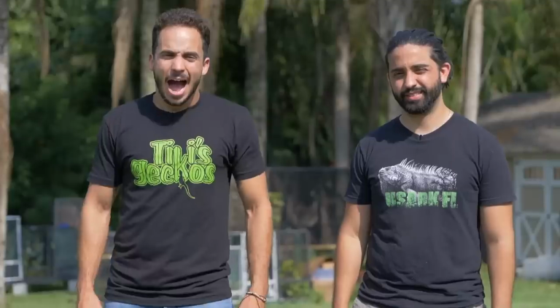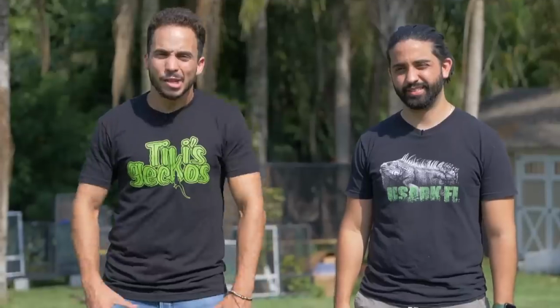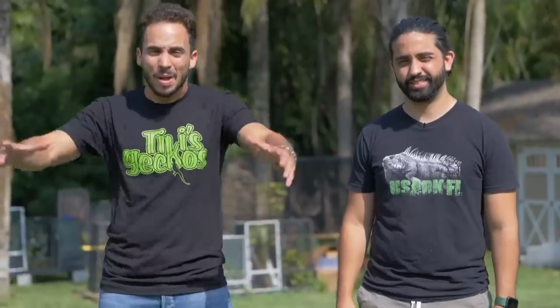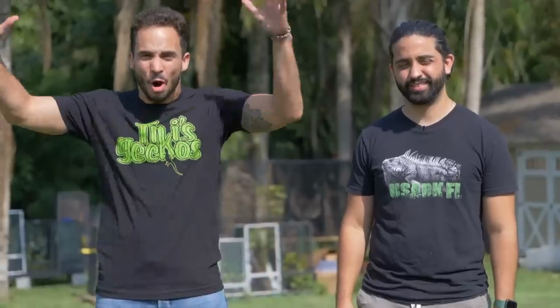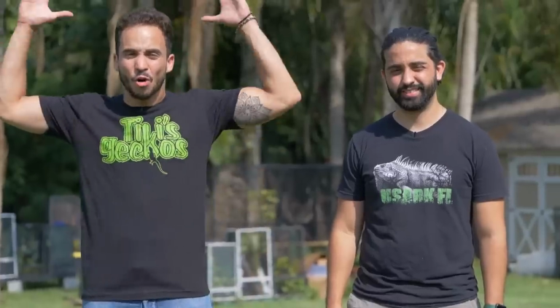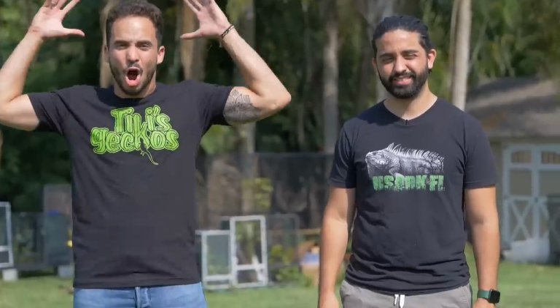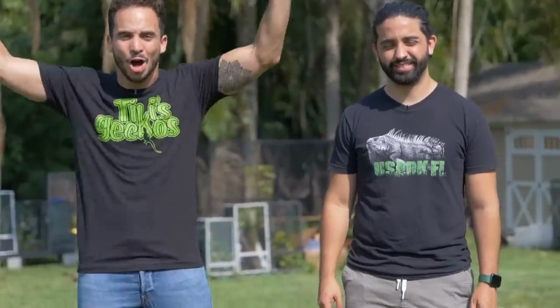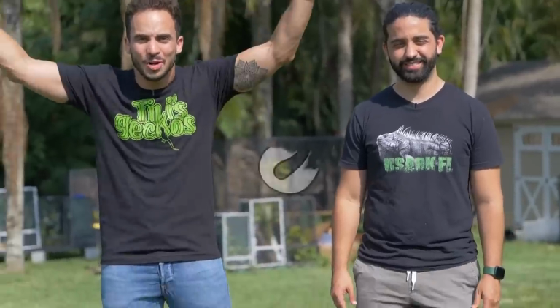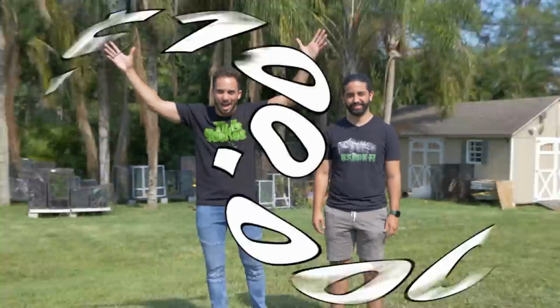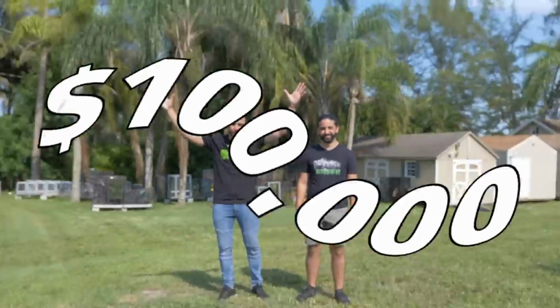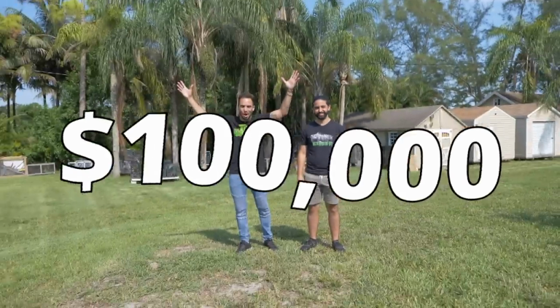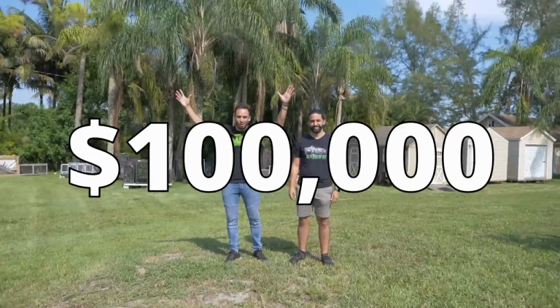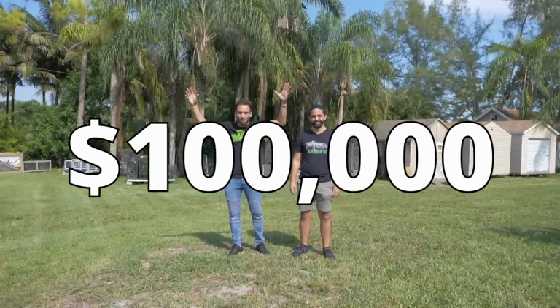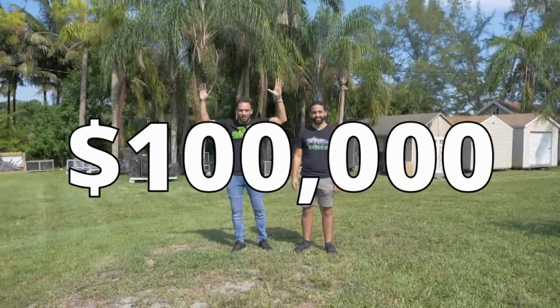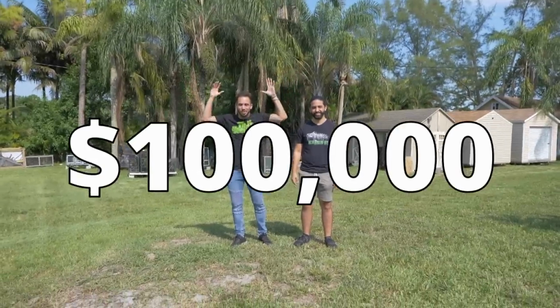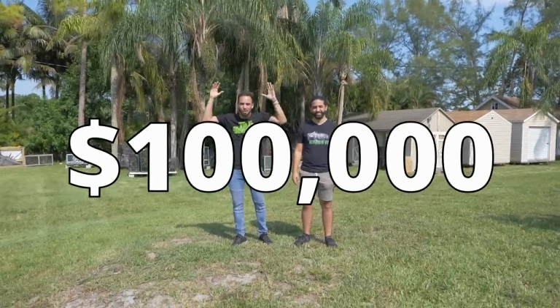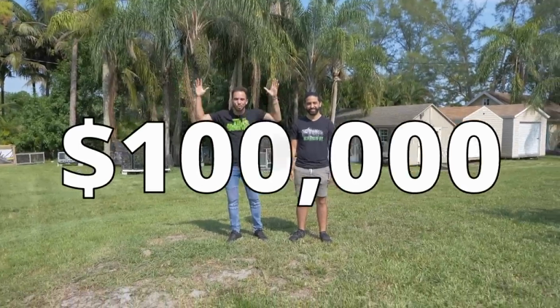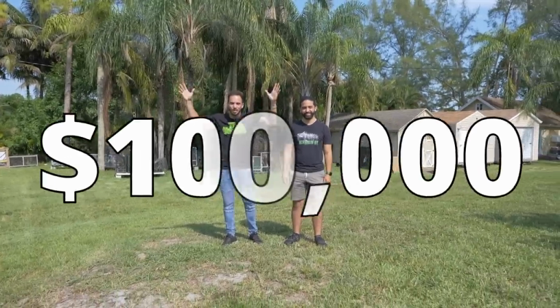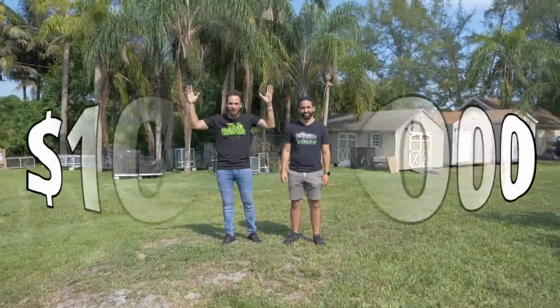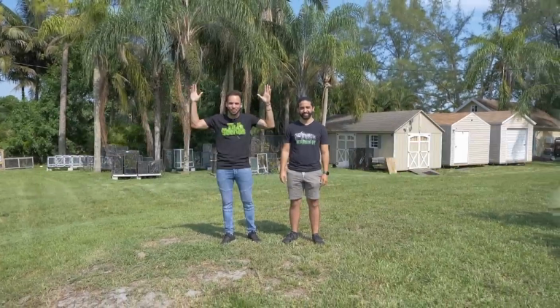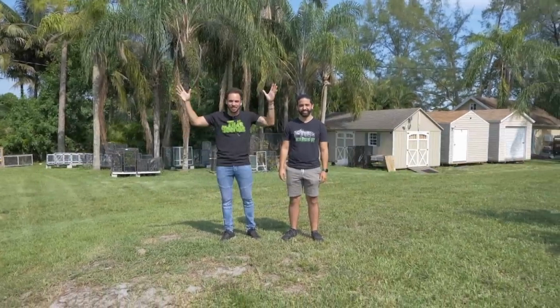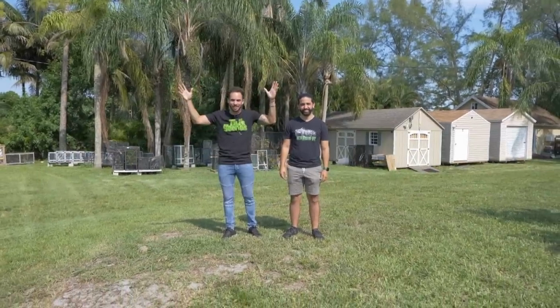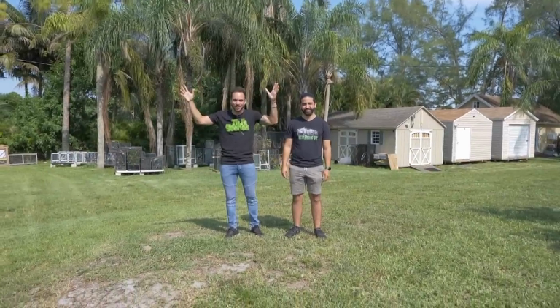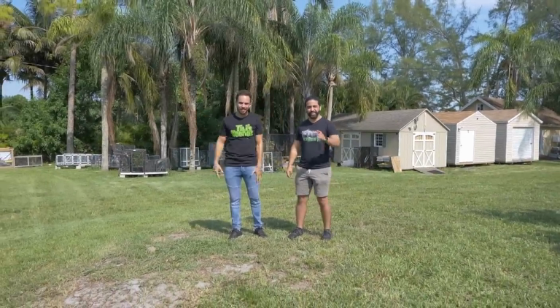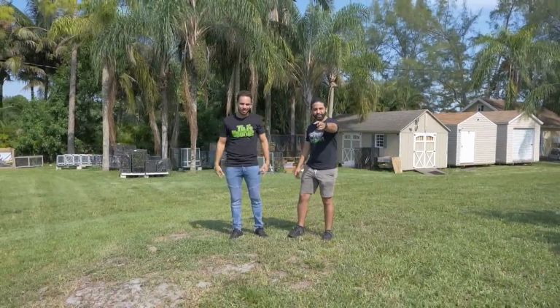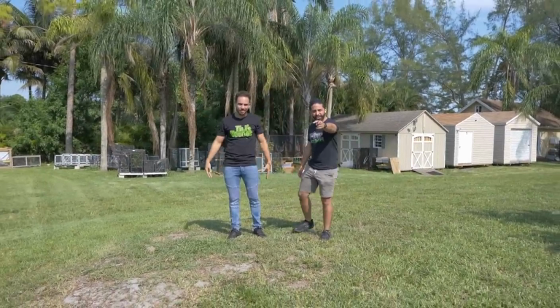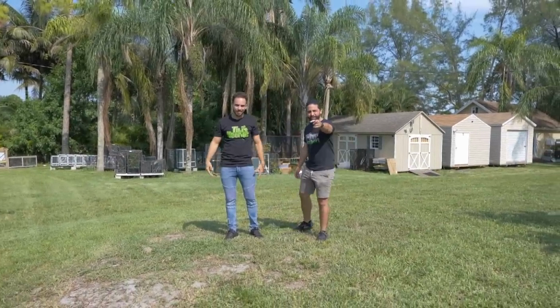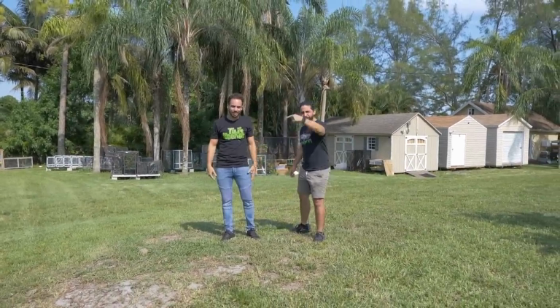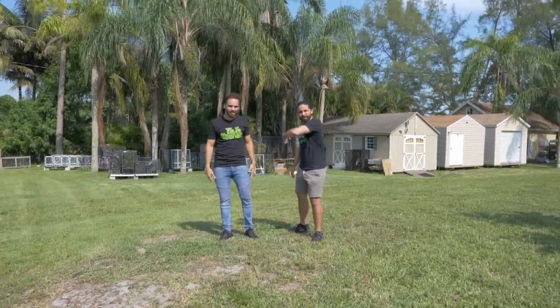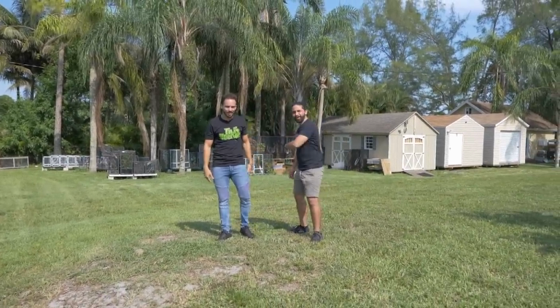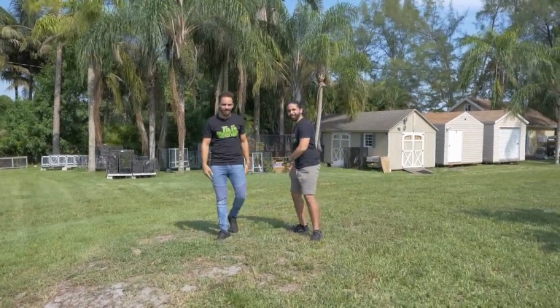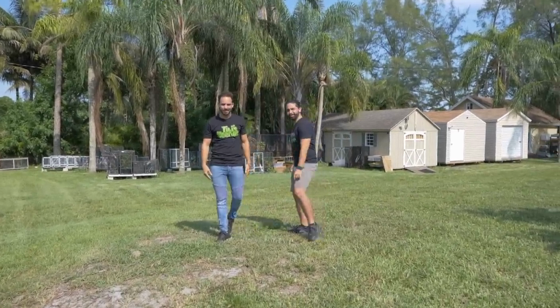I spent over a hundred thousand dollars building this new reptile facility. Let's go check out what that money got us.